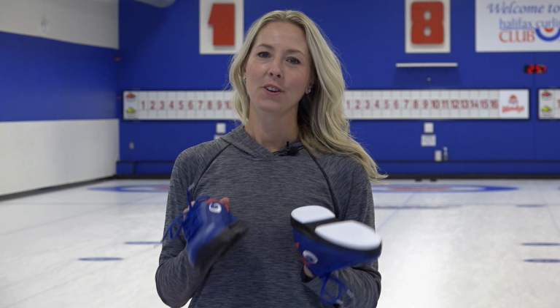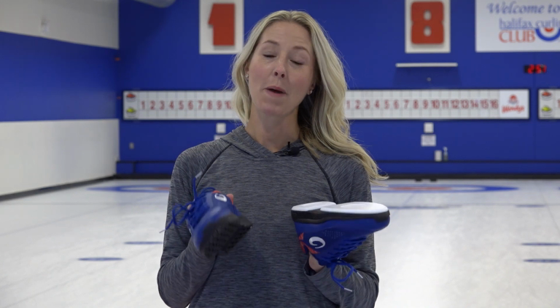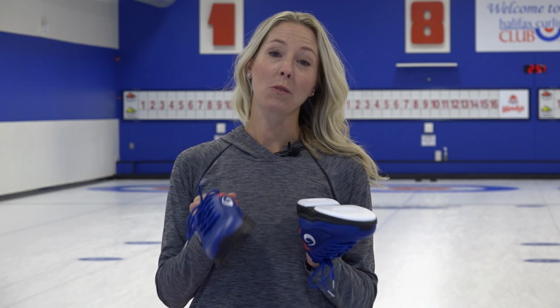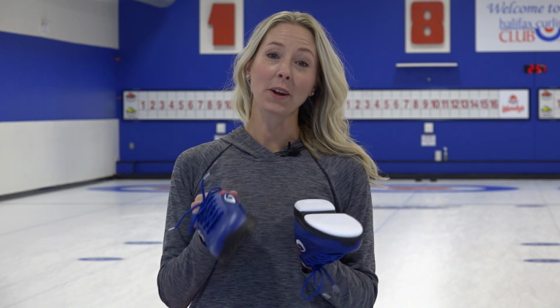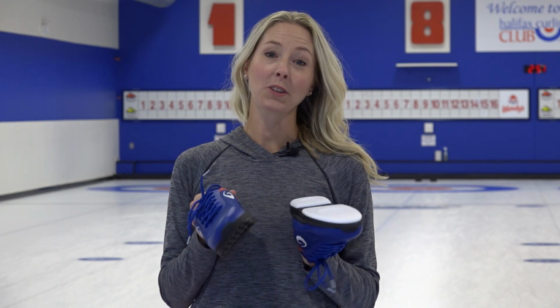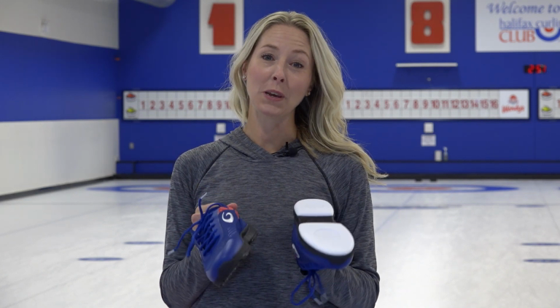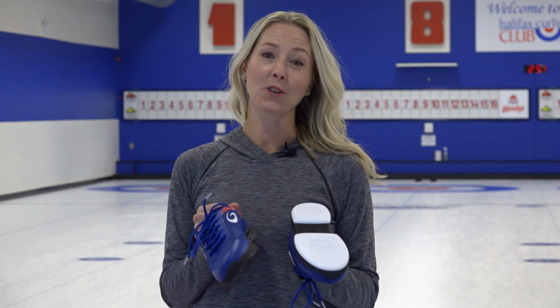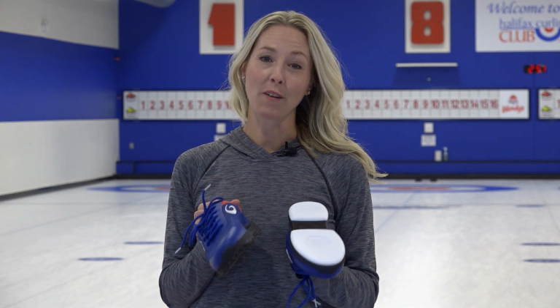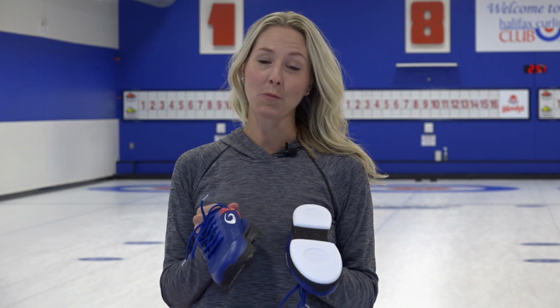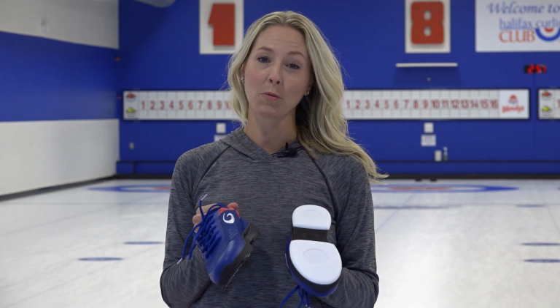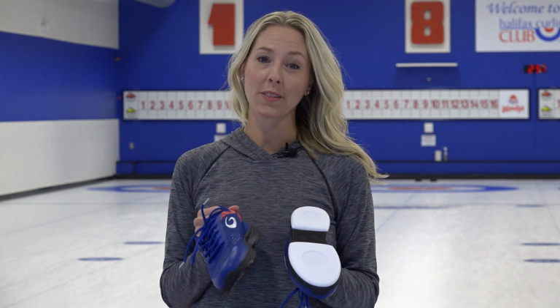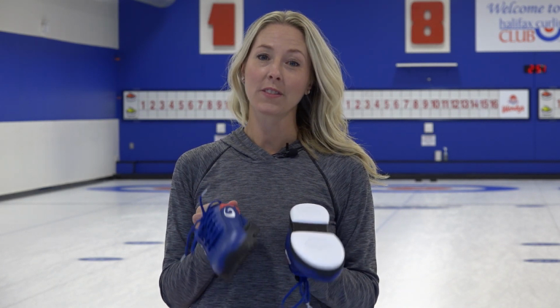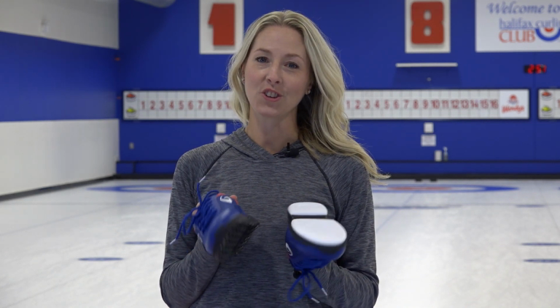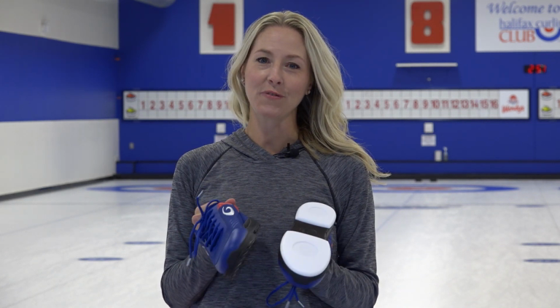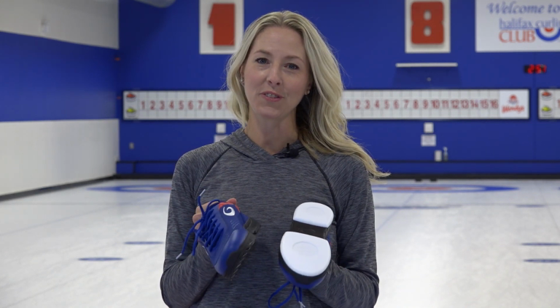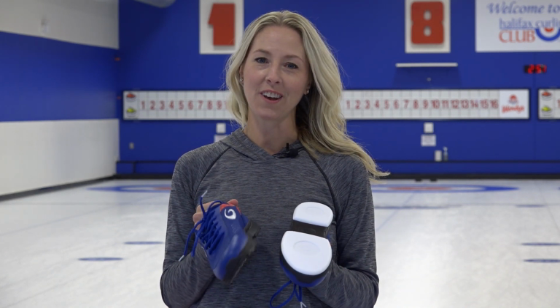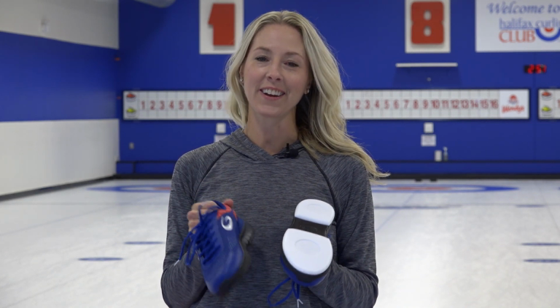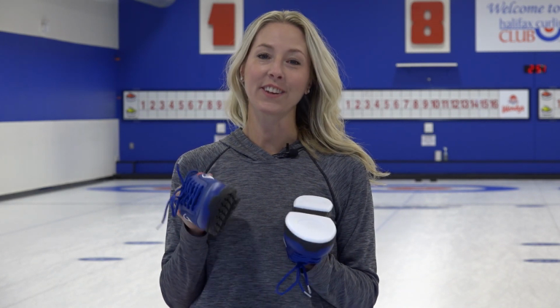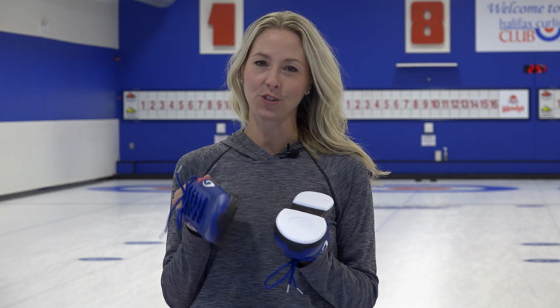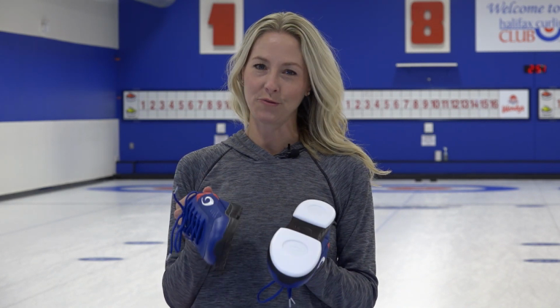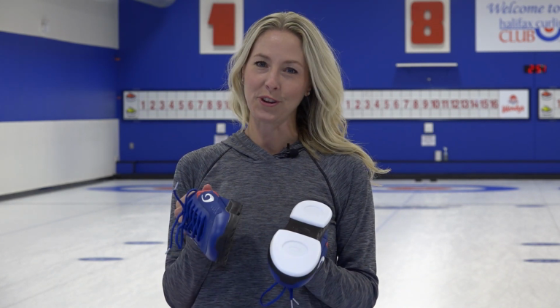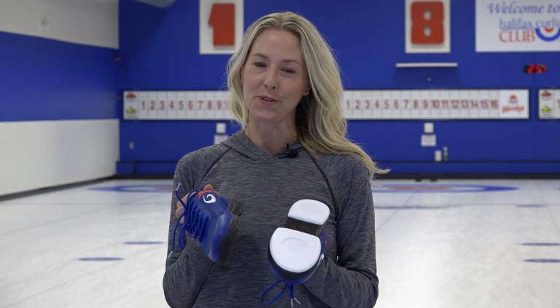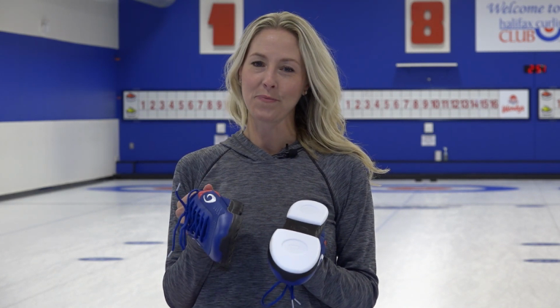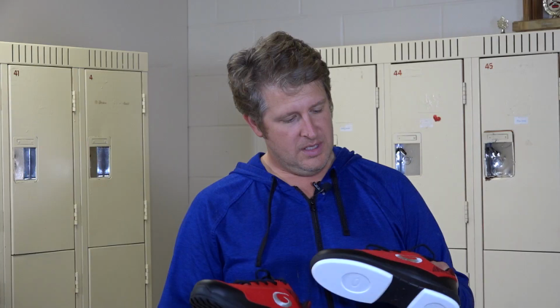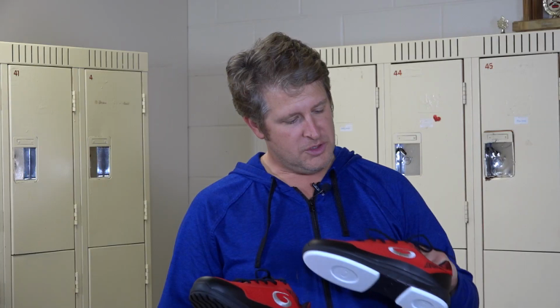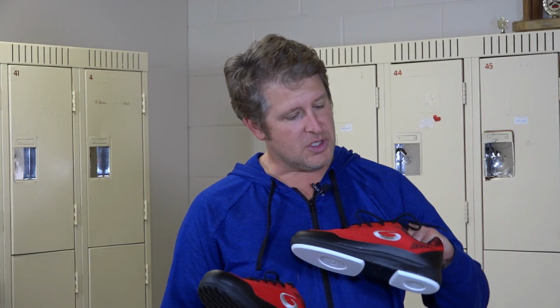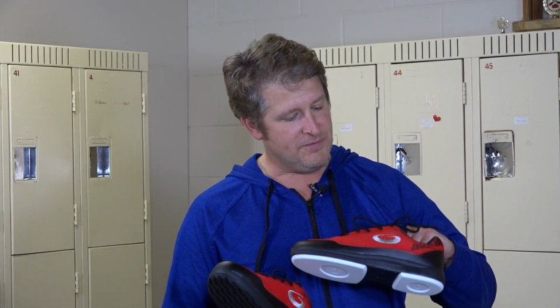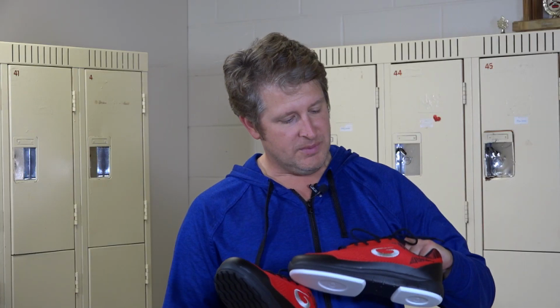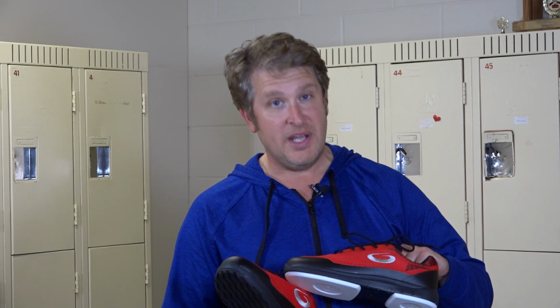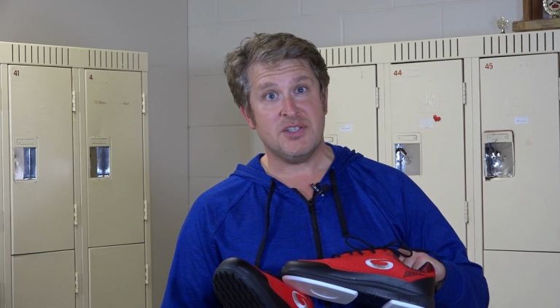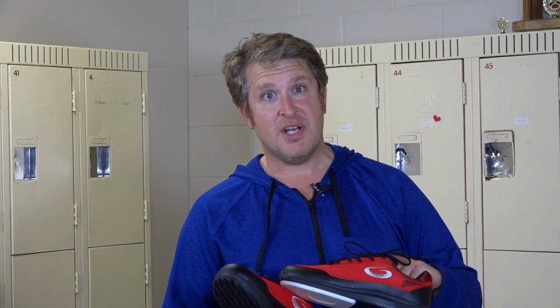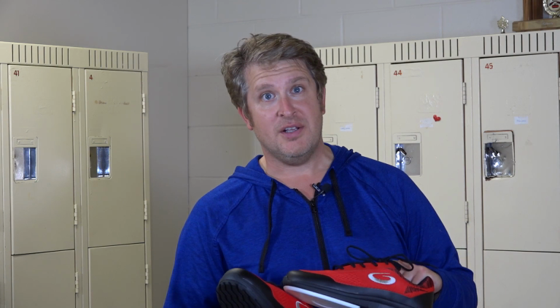No matter what speed you're comfortable with, the G50 line has a shoe for you. It's comfortable and stylish.